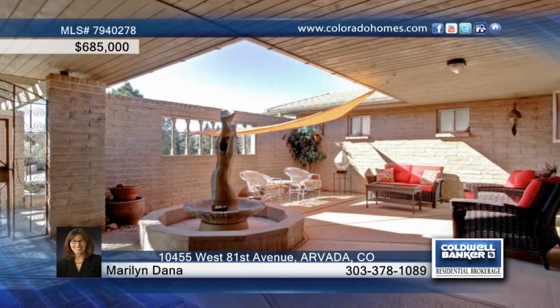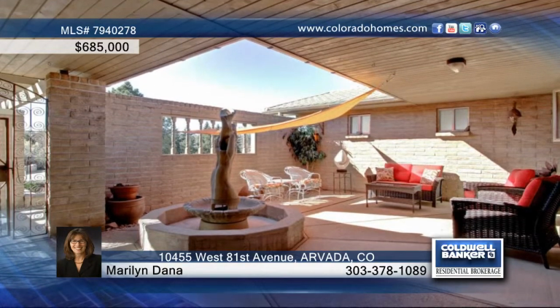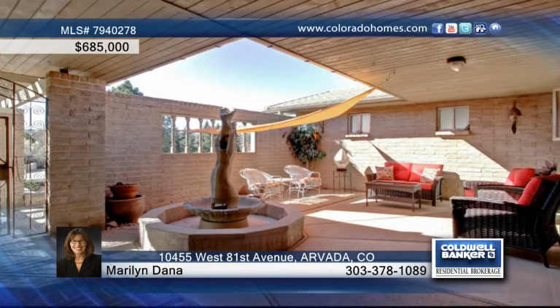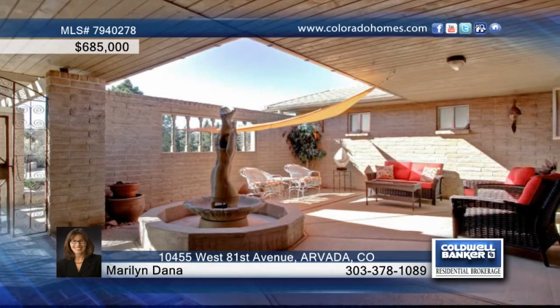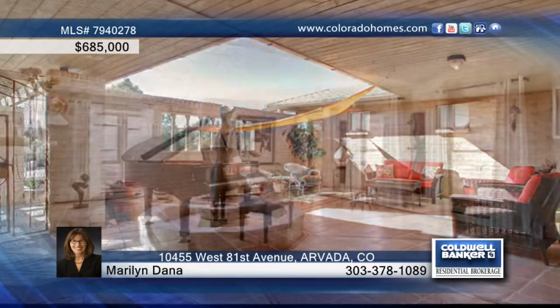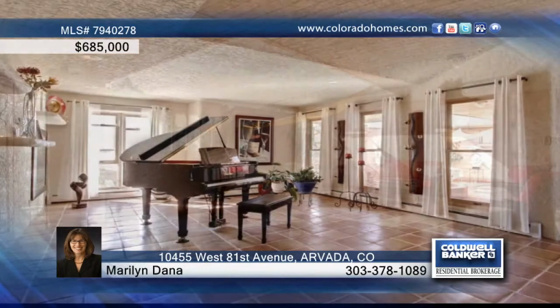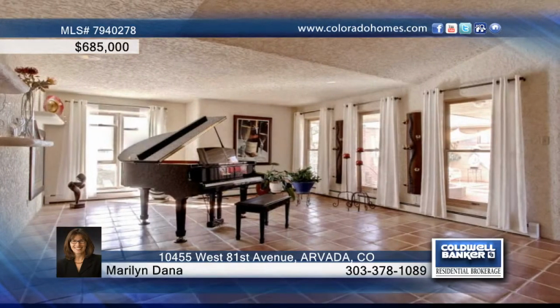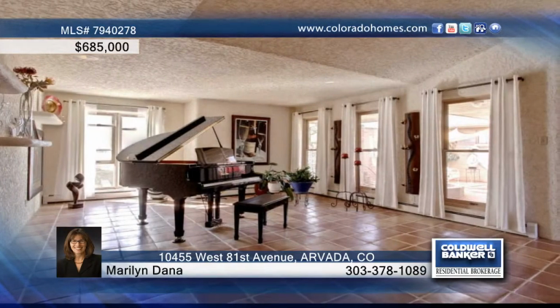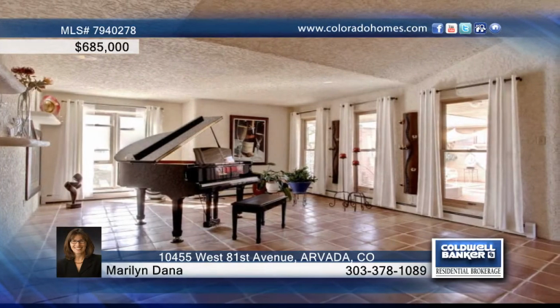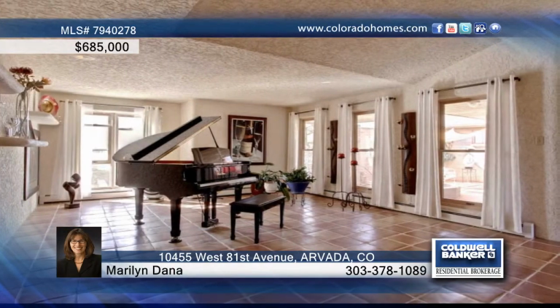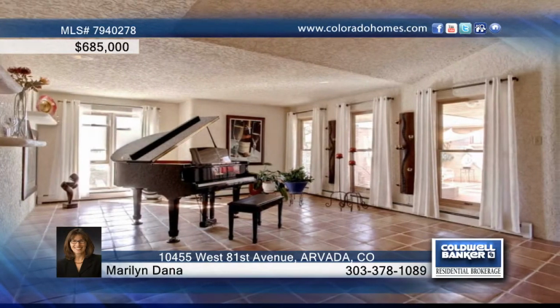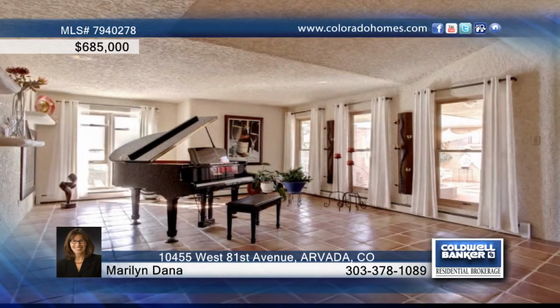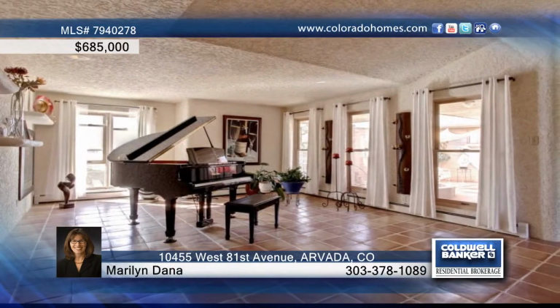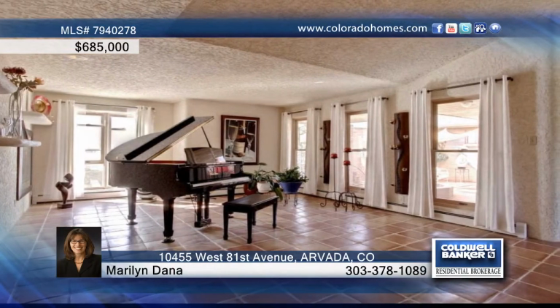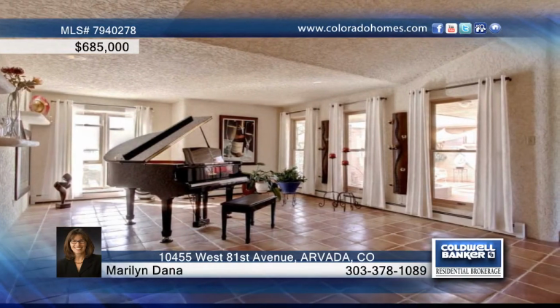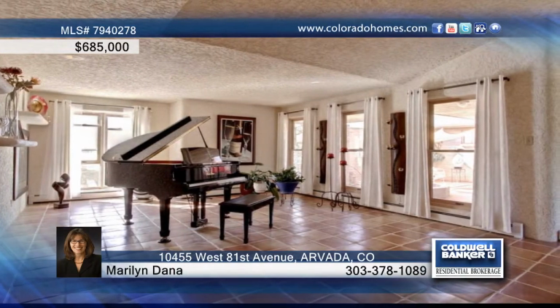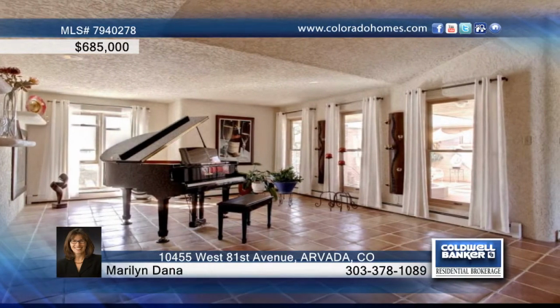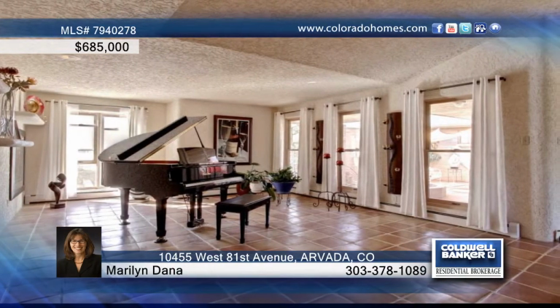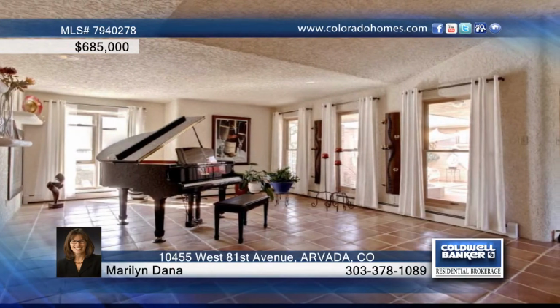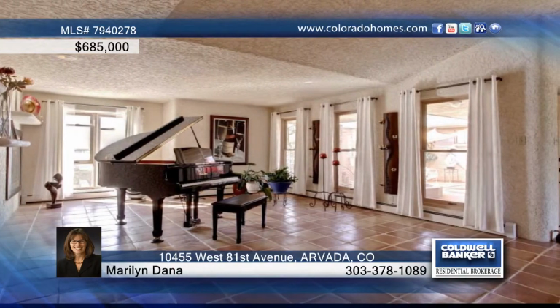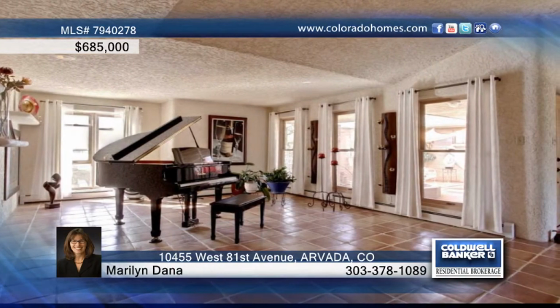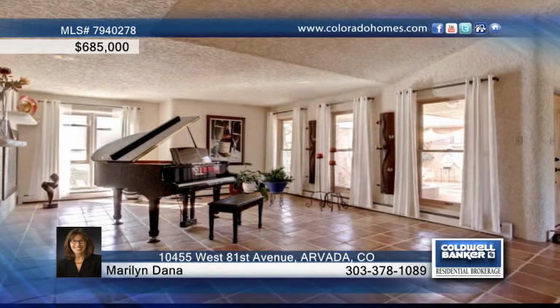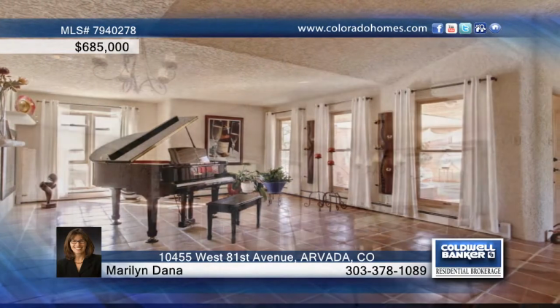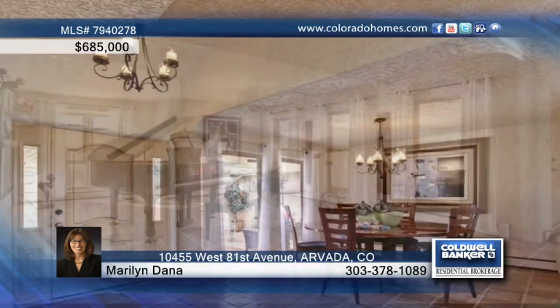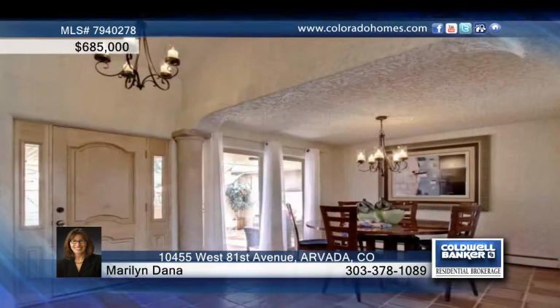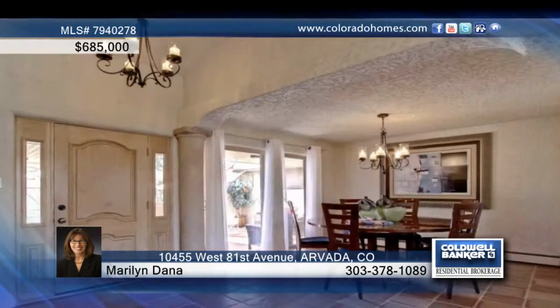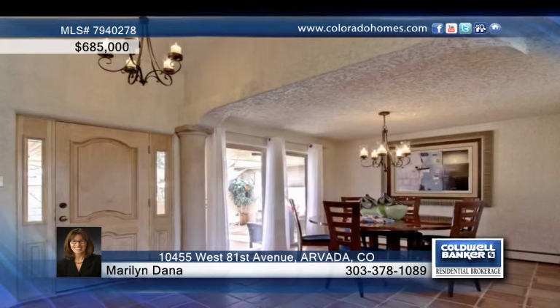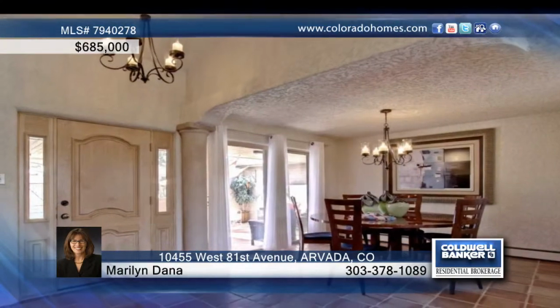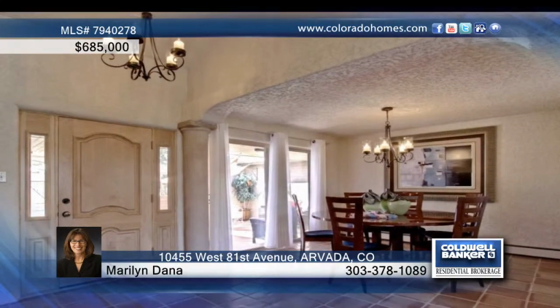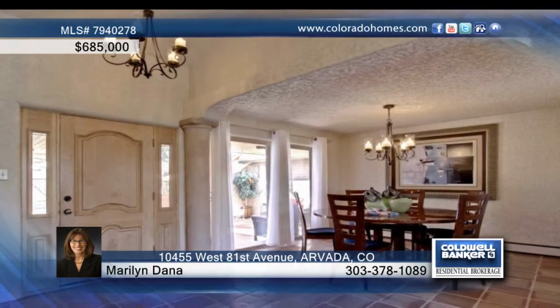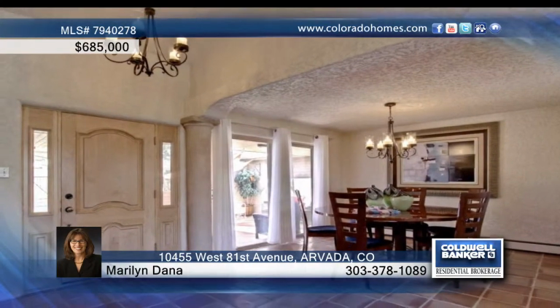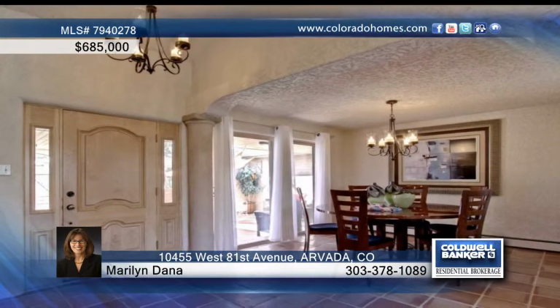This ranch house is a unique and rare find. On 1.5 acres, there's space to play with your toys, garden, or relax.